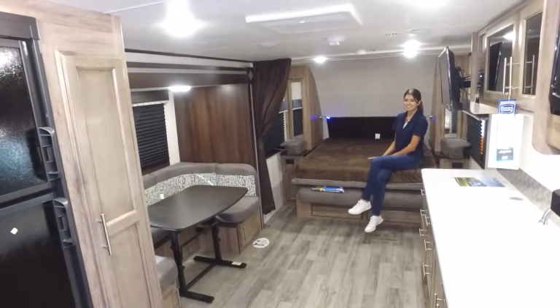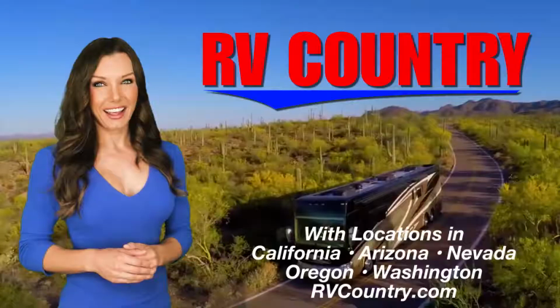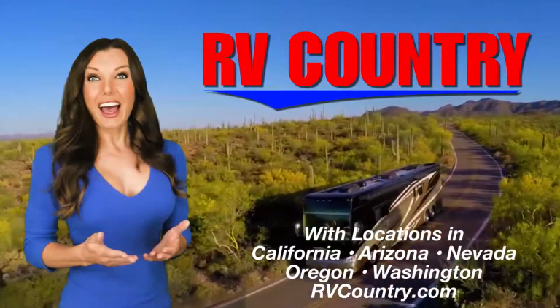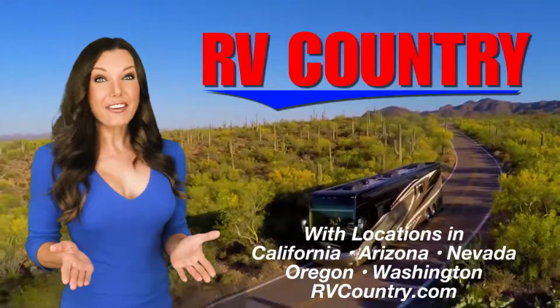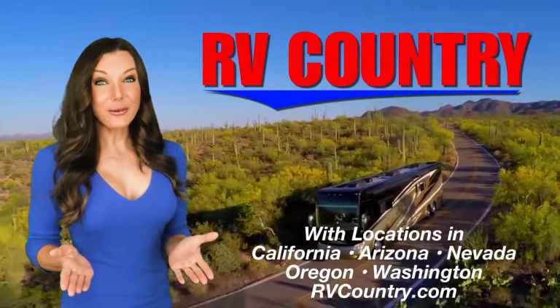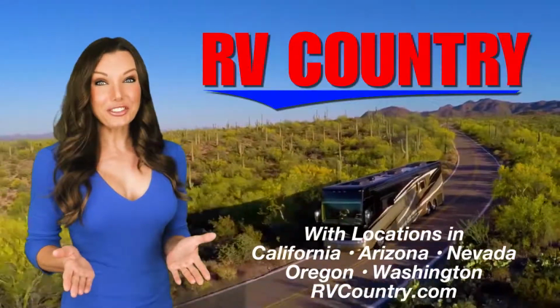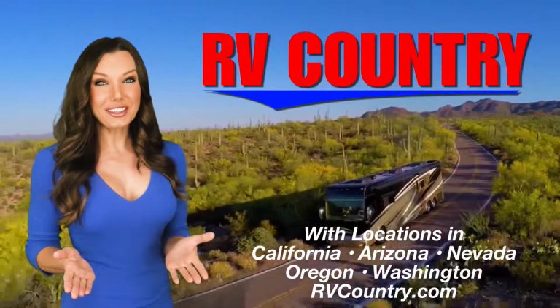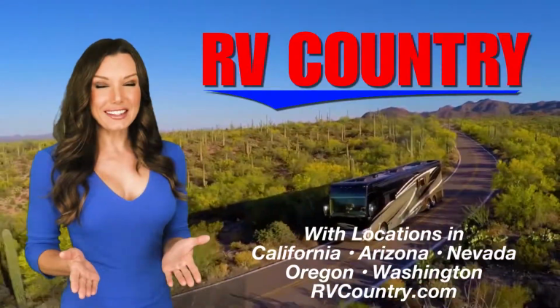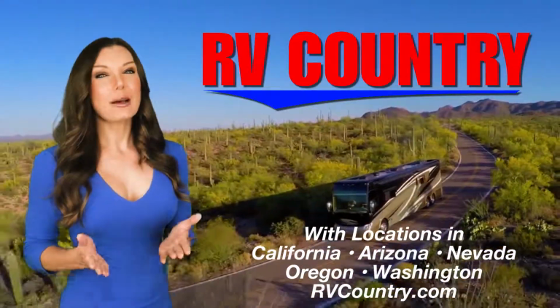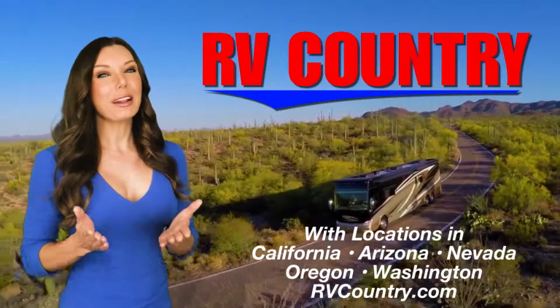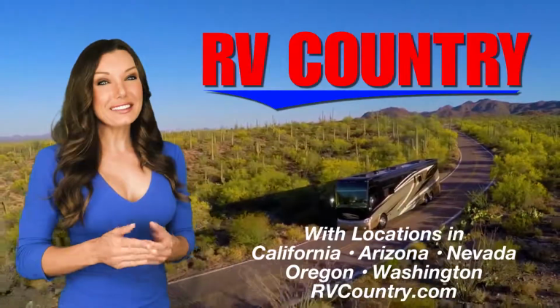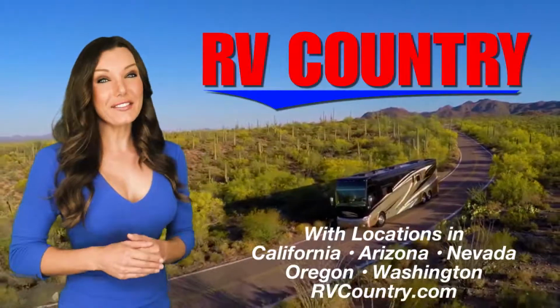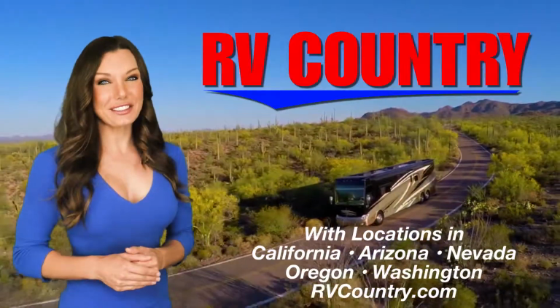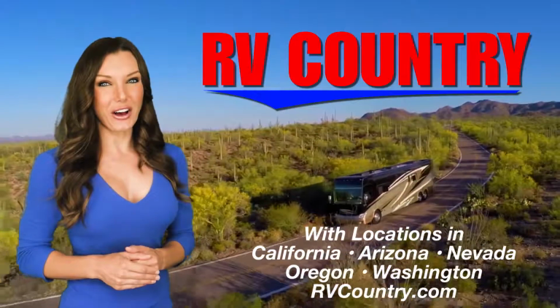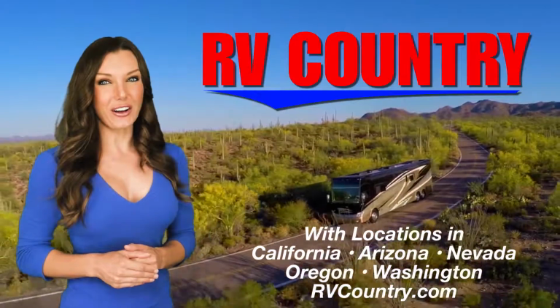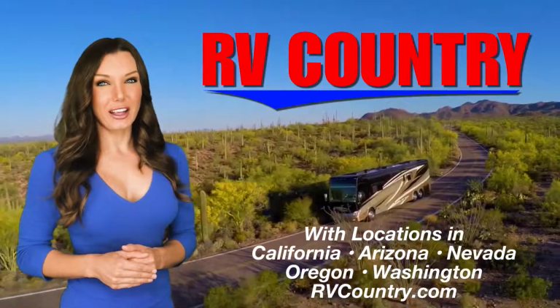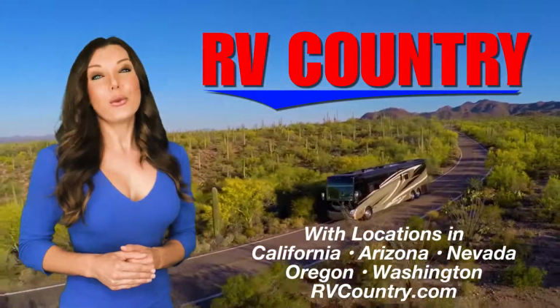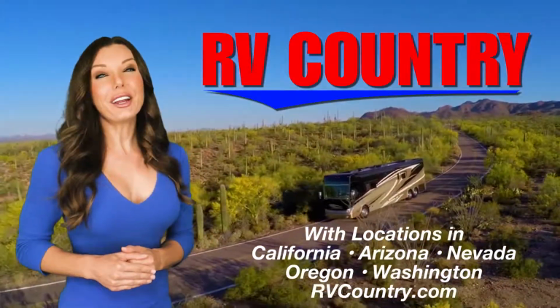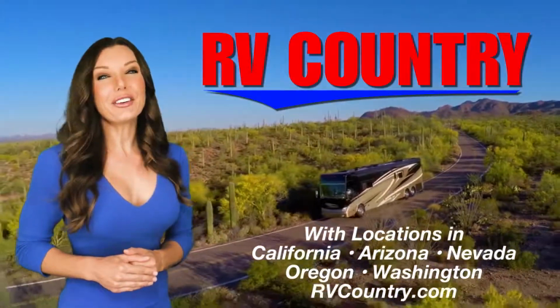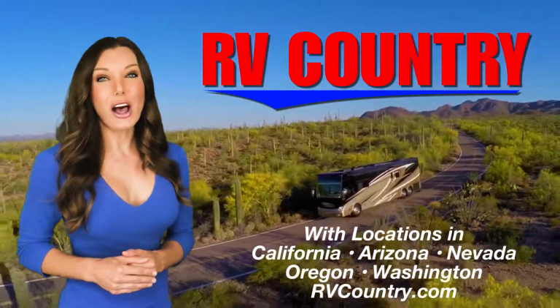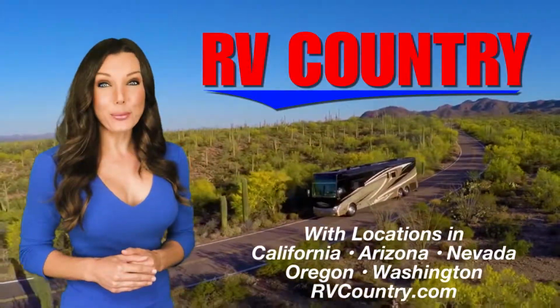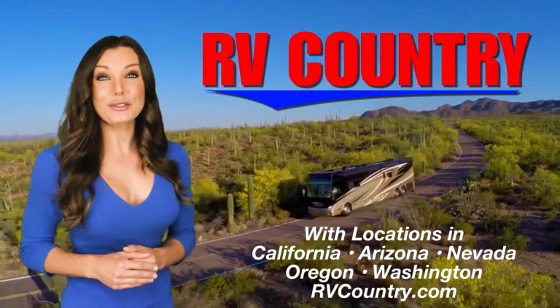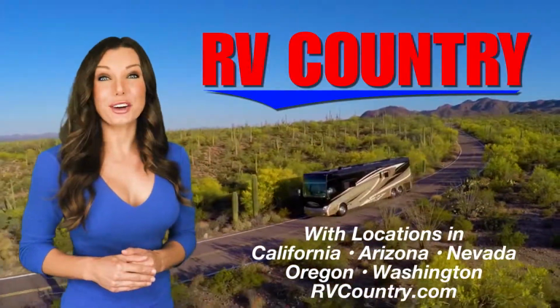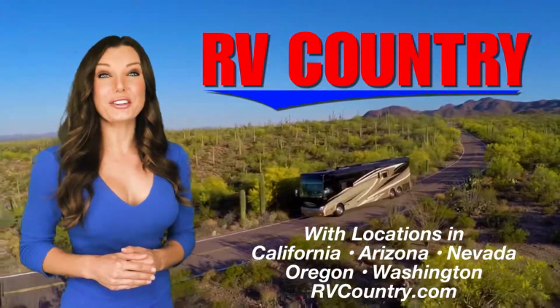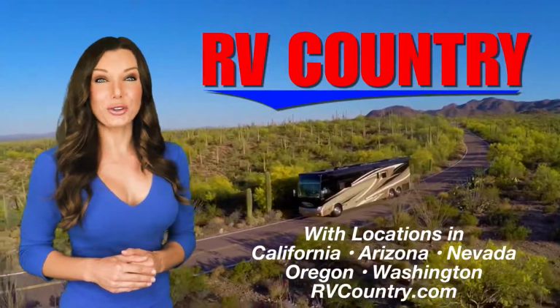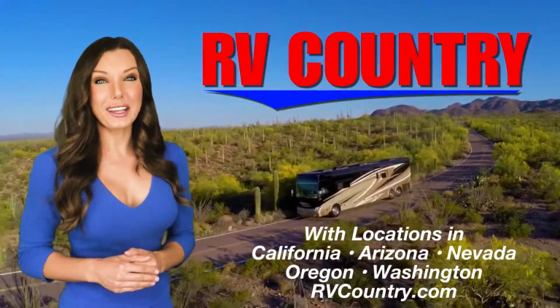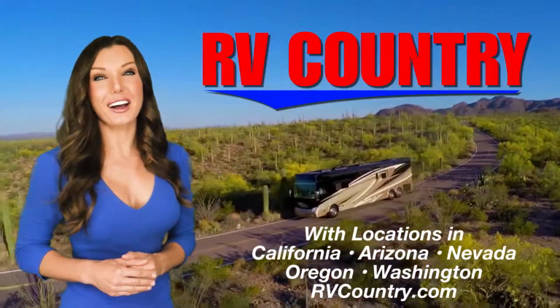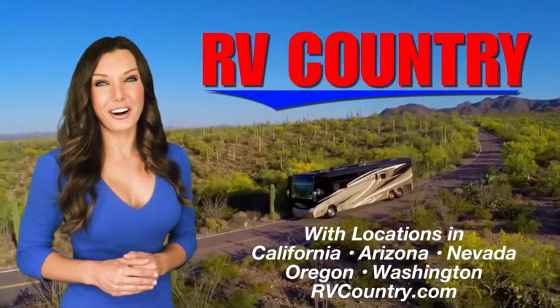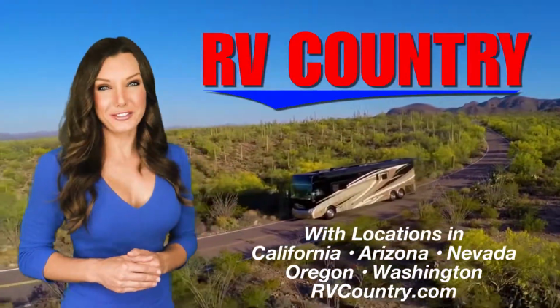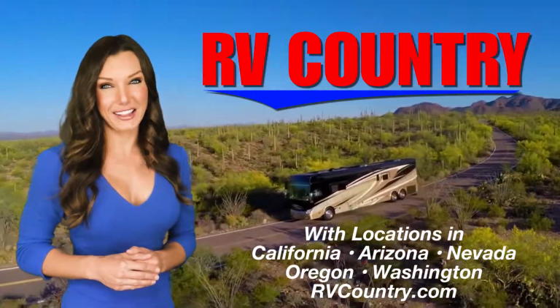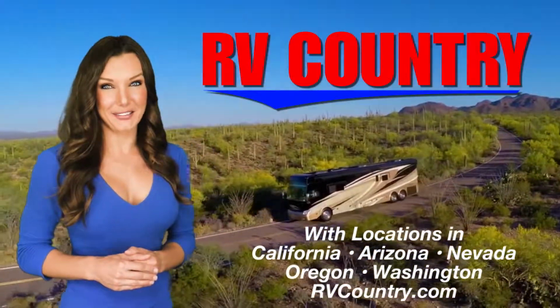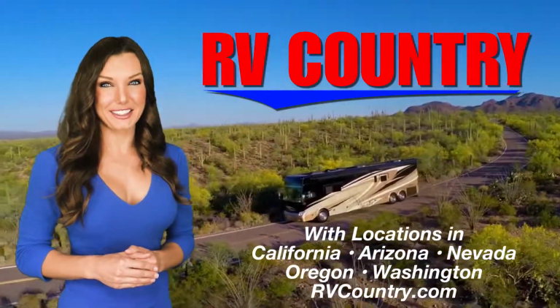Have questions? Please give us a call. We're here to help you start enjoying the RV lifestyle.